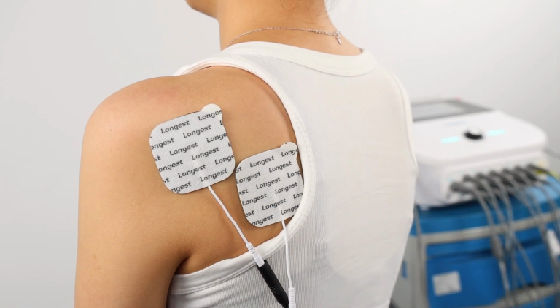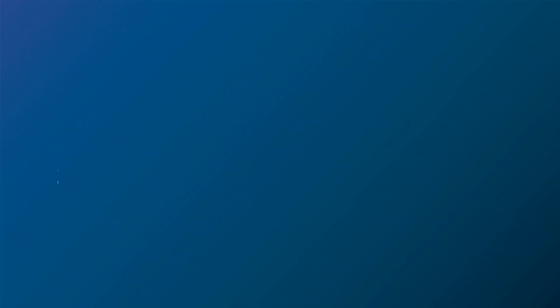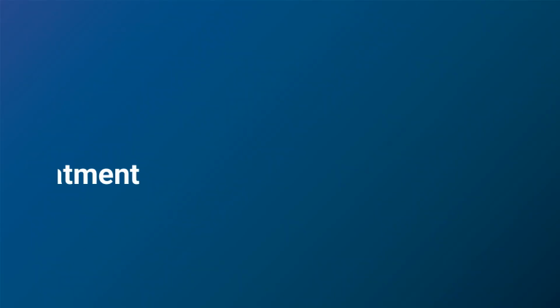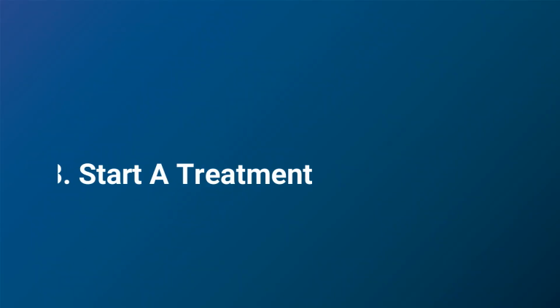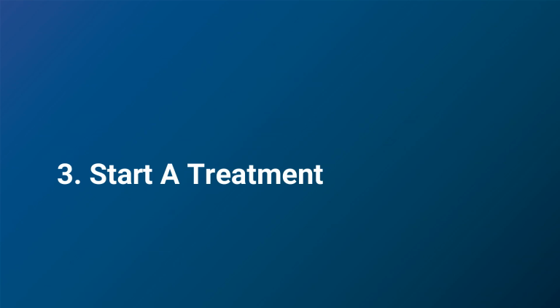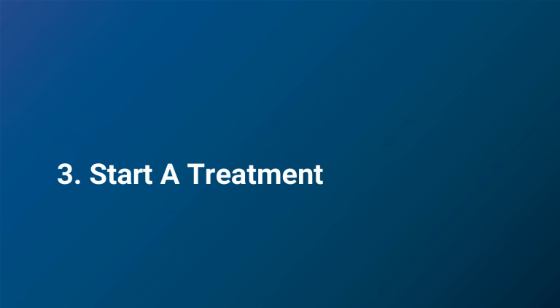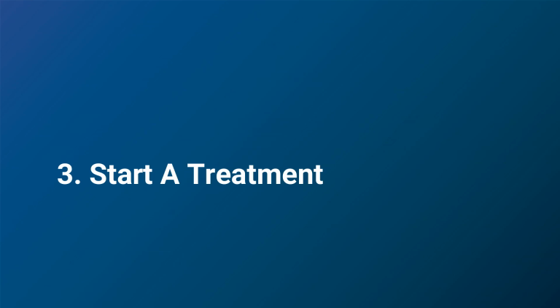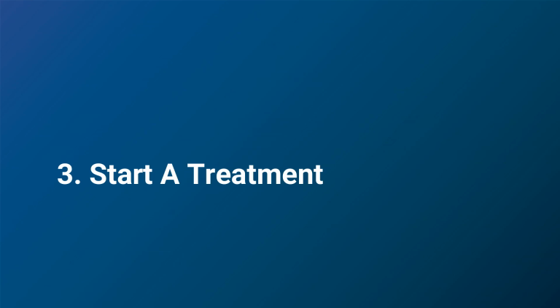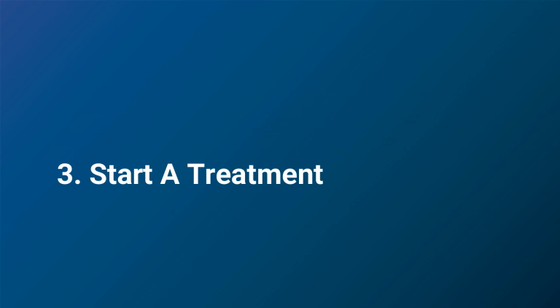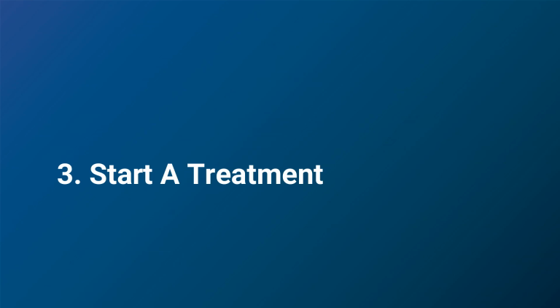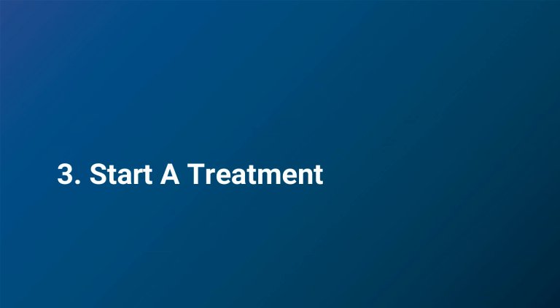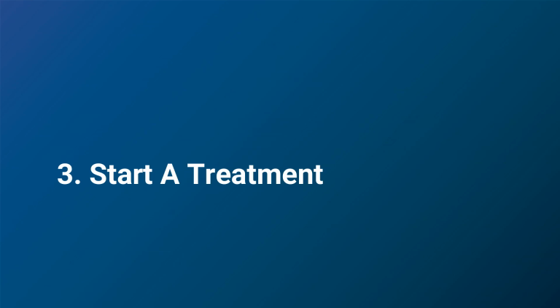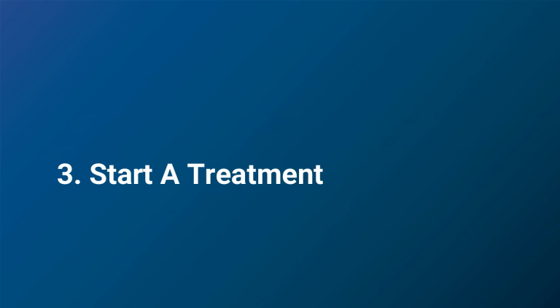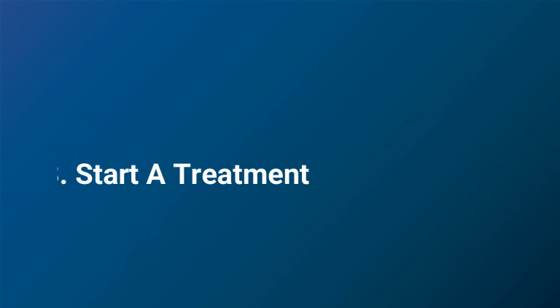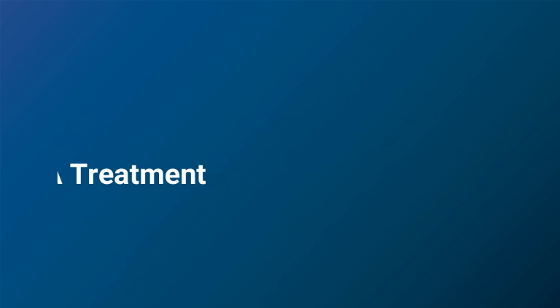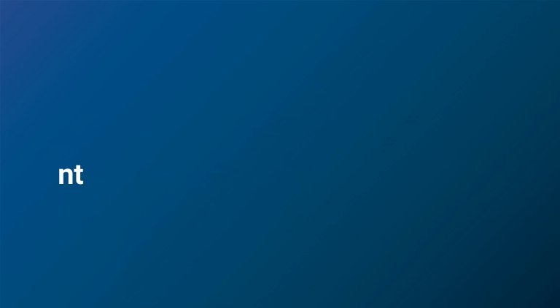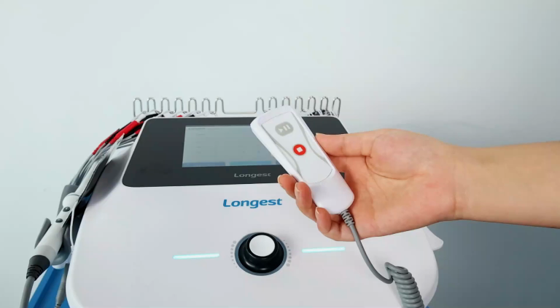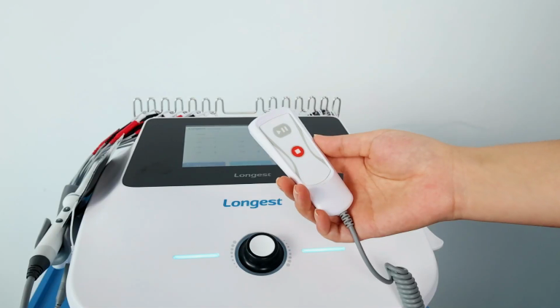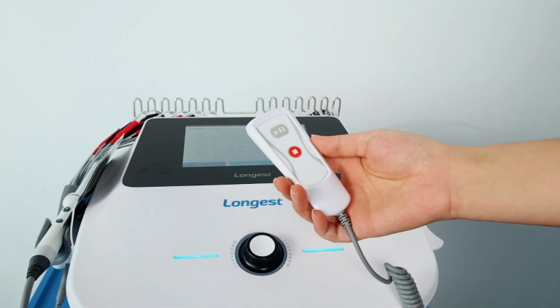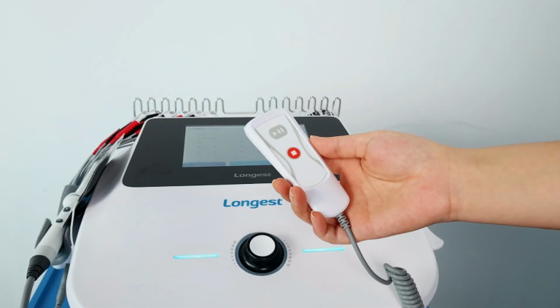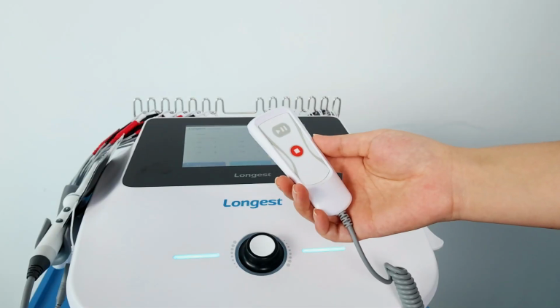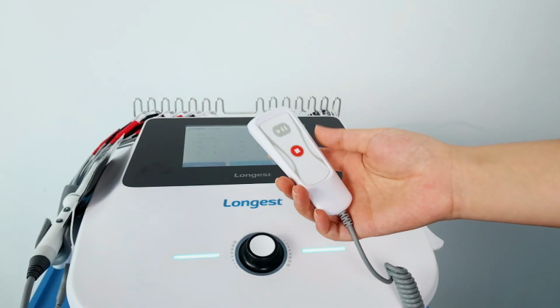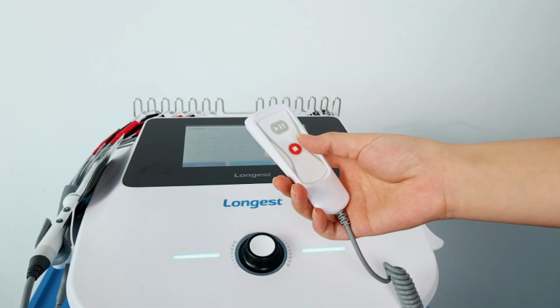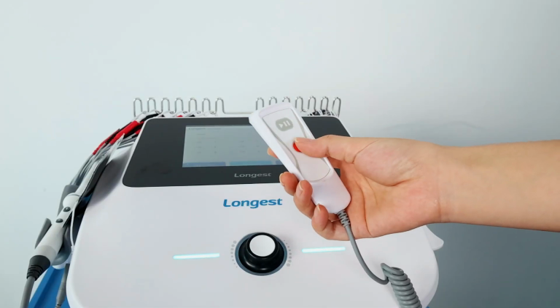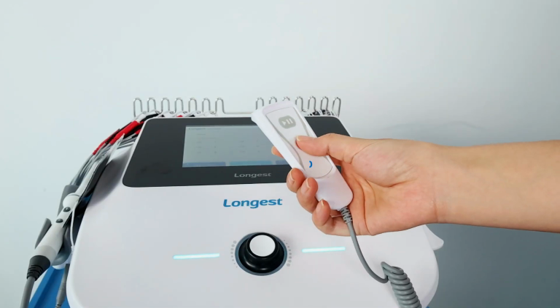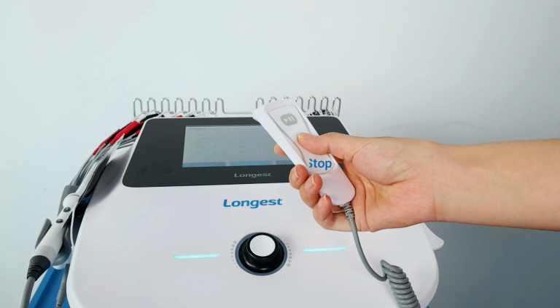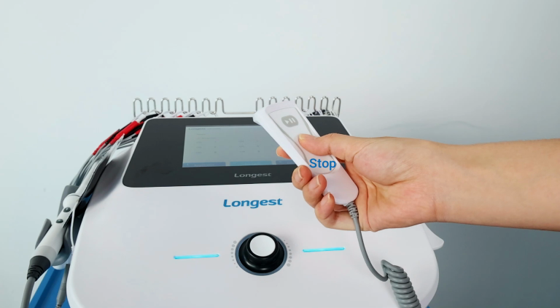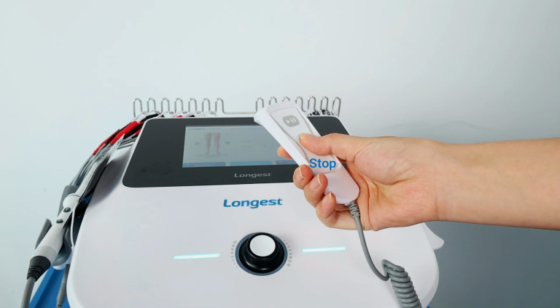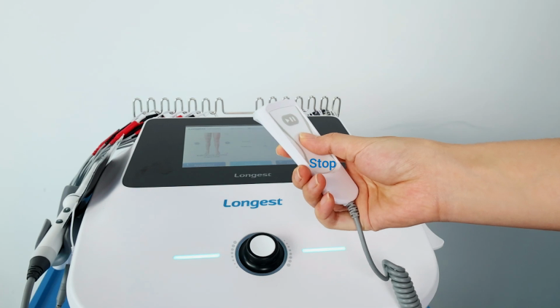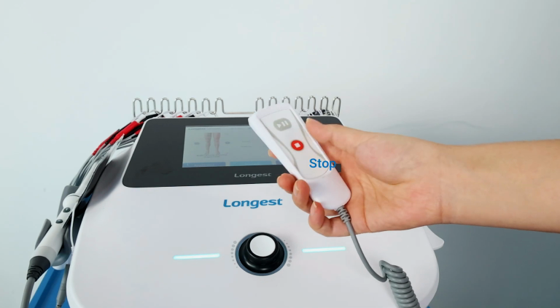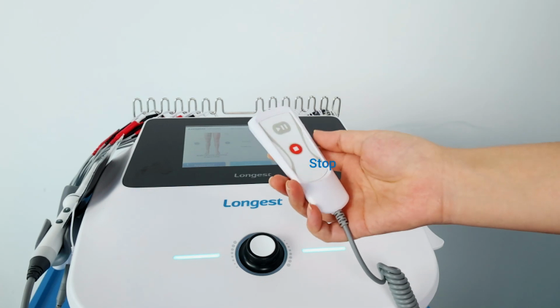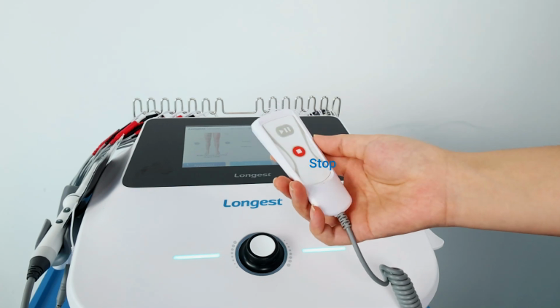Now set a protocol to start a treatment. Before use, check if the hand switch works normally.